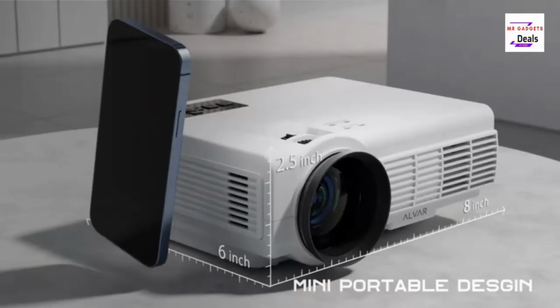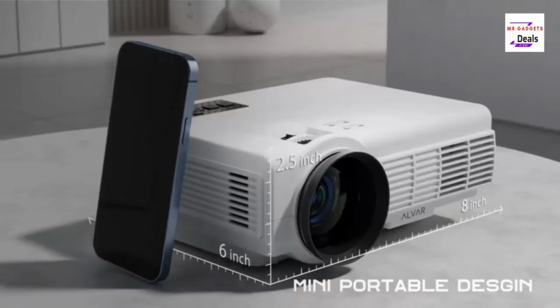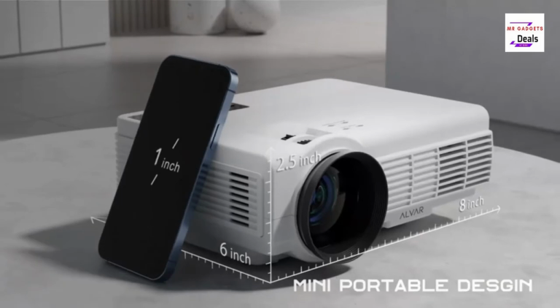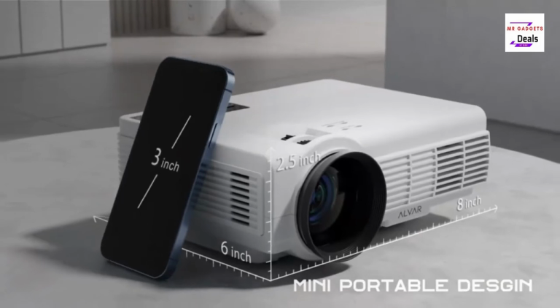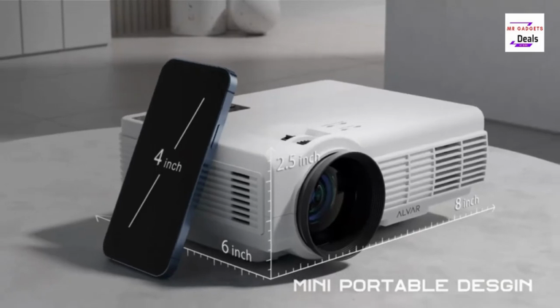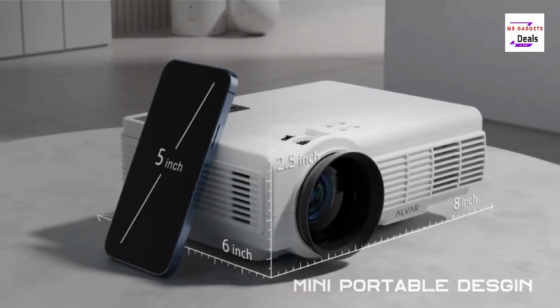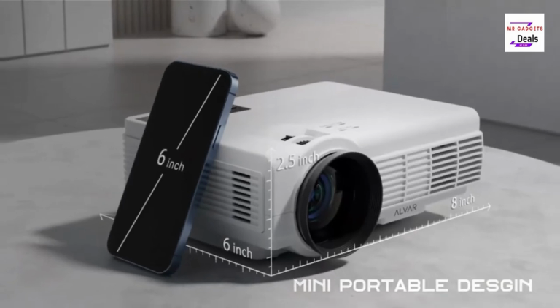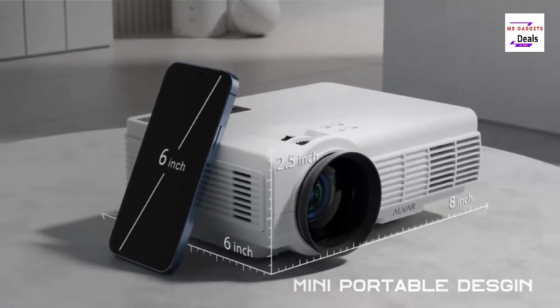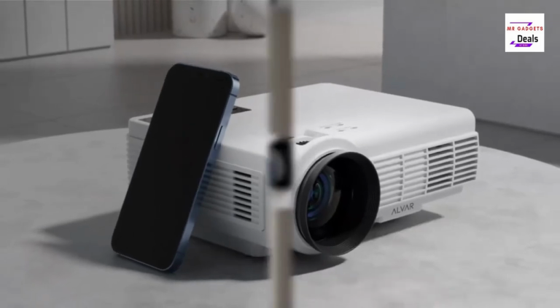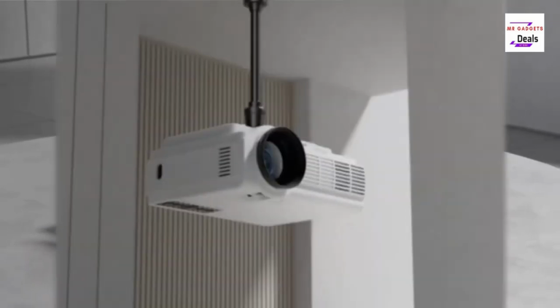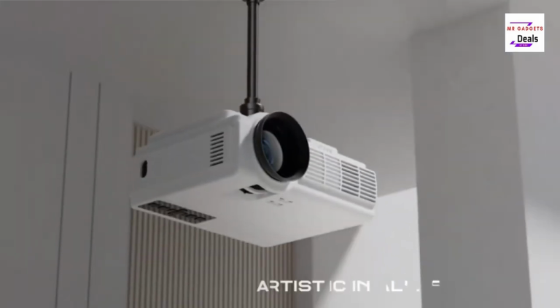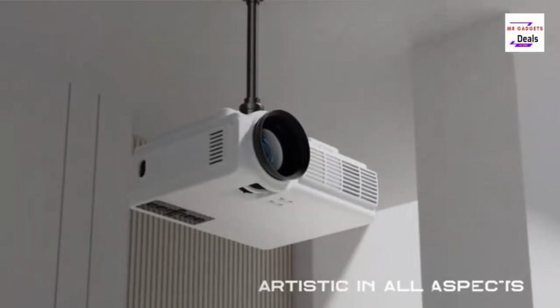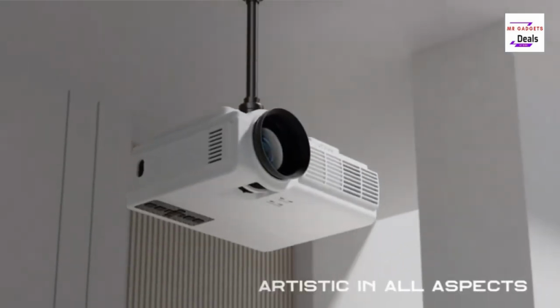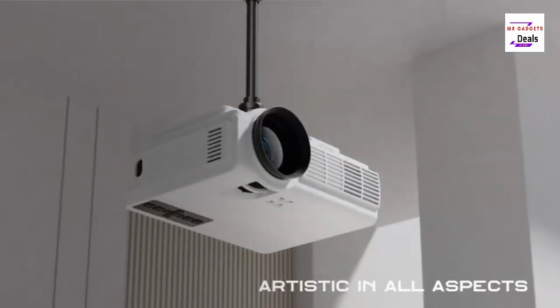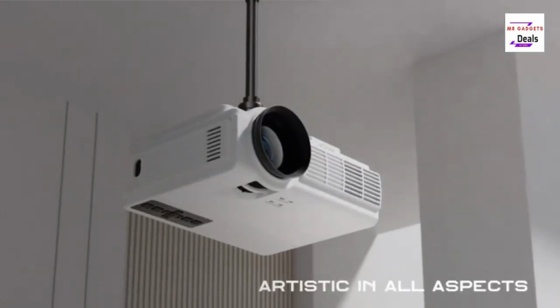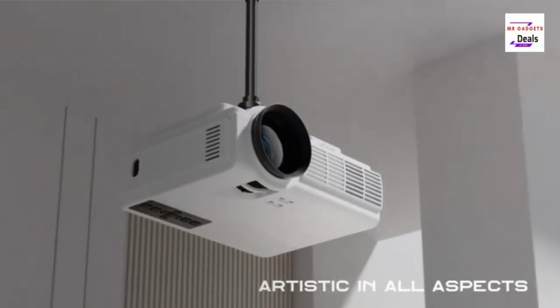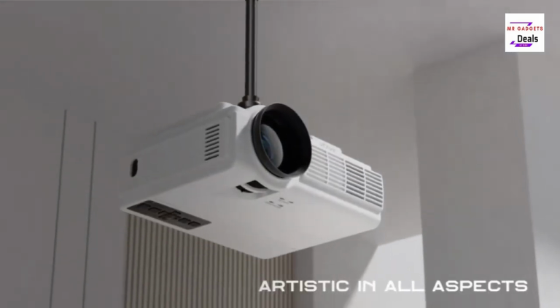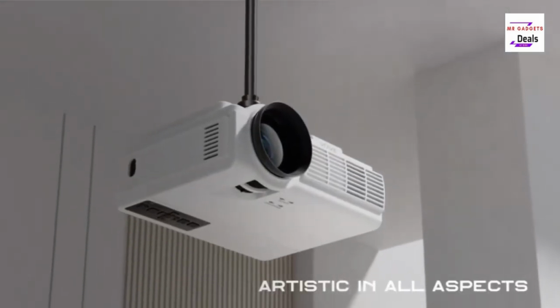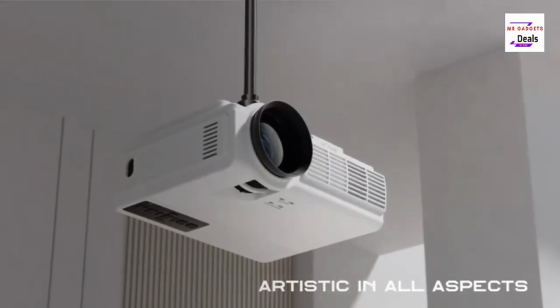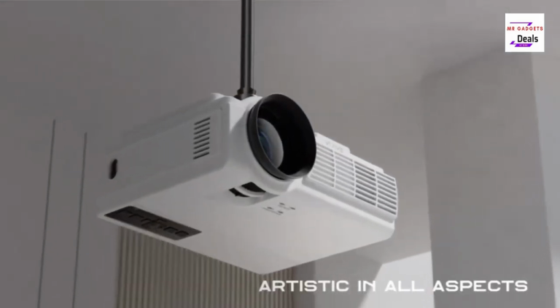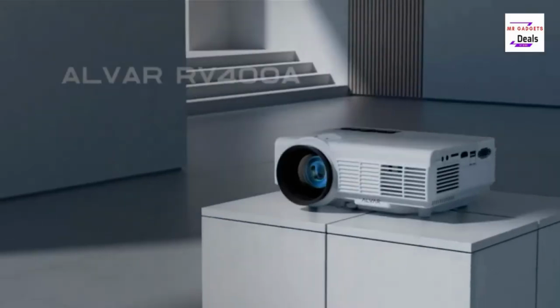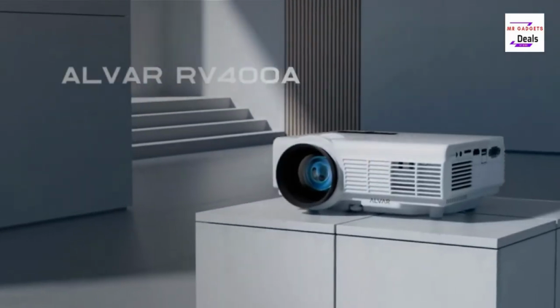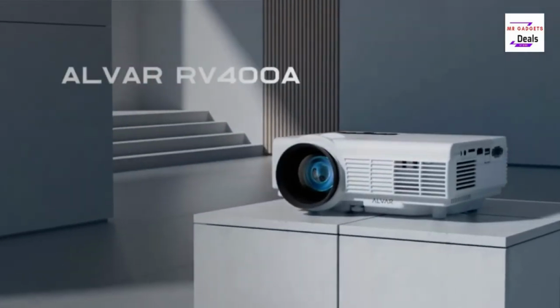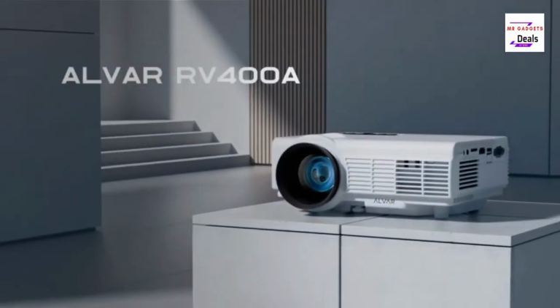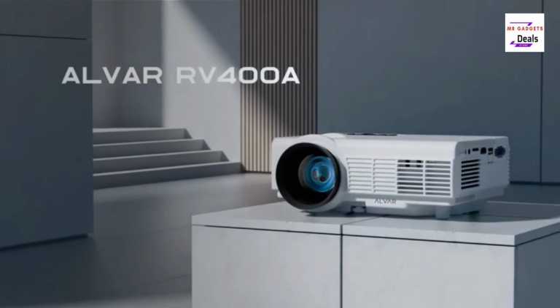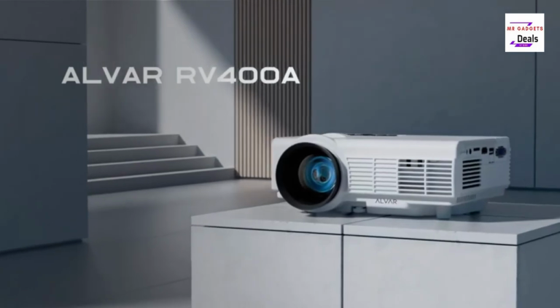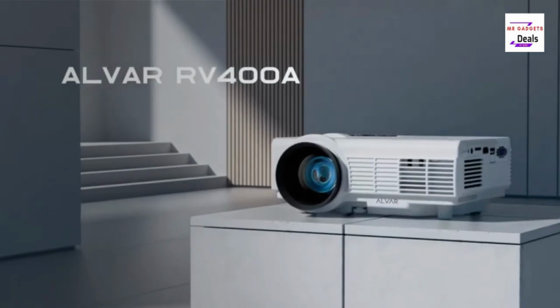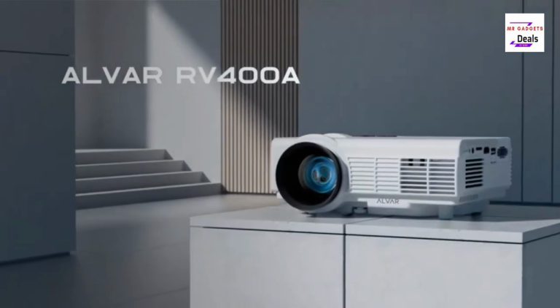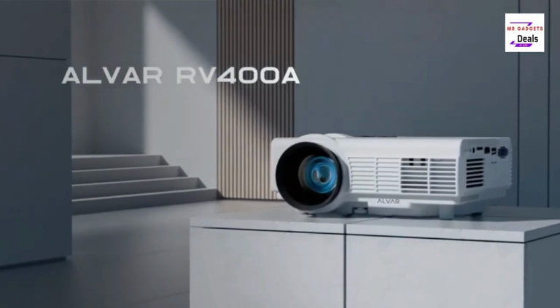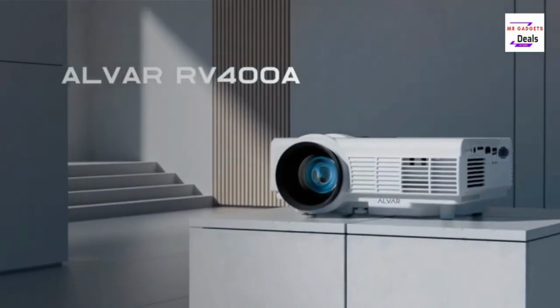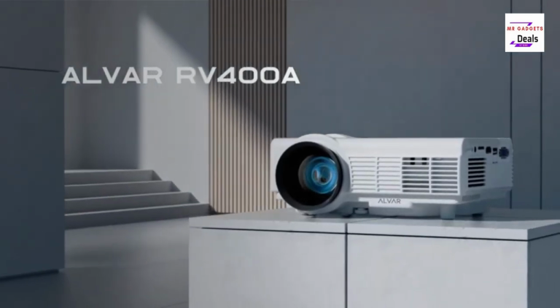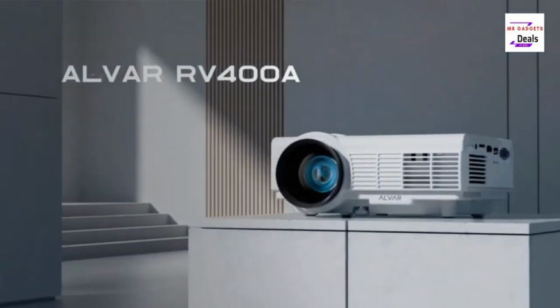The Smooand 1080p HD projector is a high definition projector that delivers stunning visuals with its 1080p resolution.